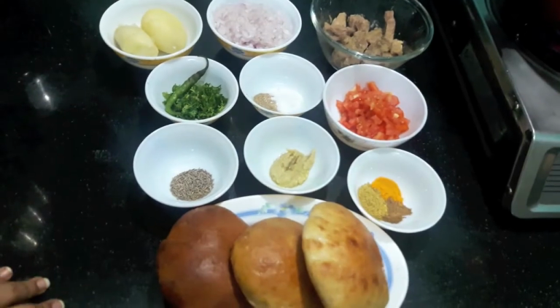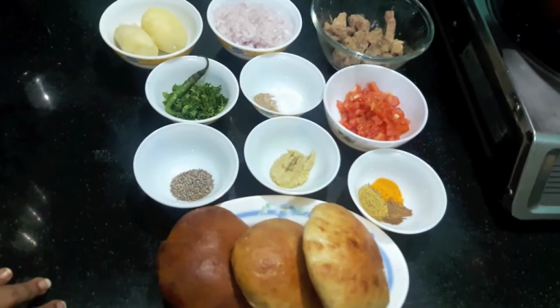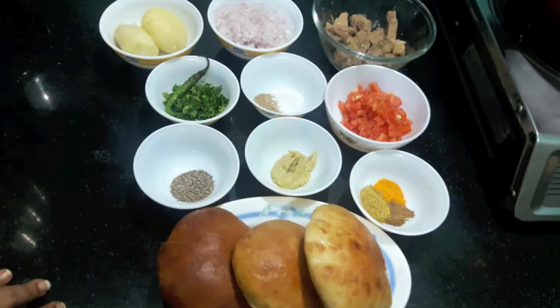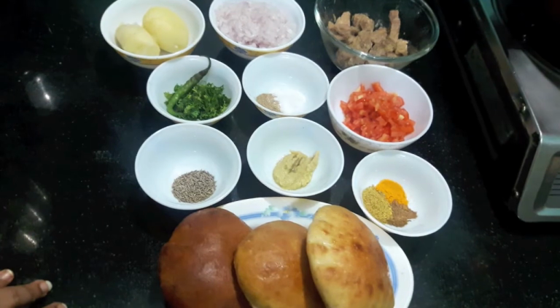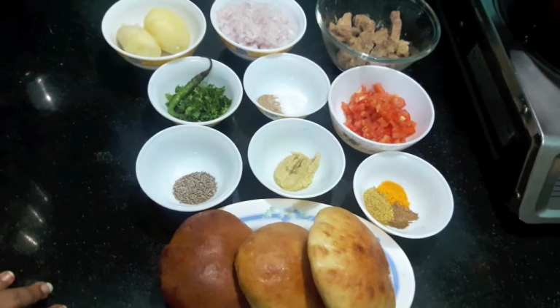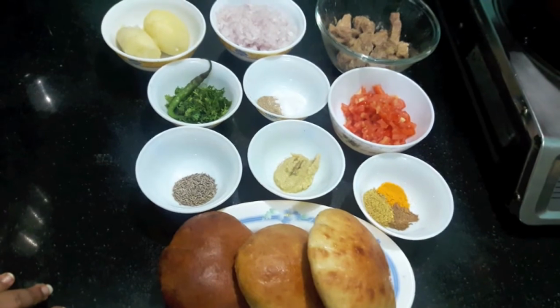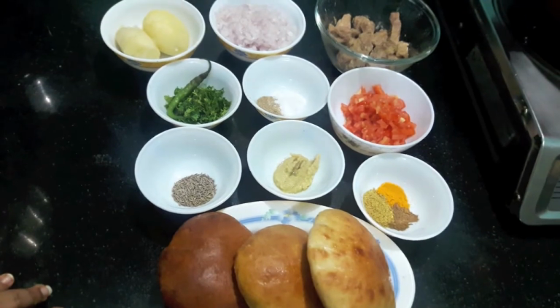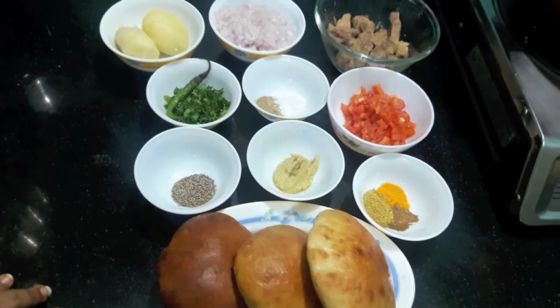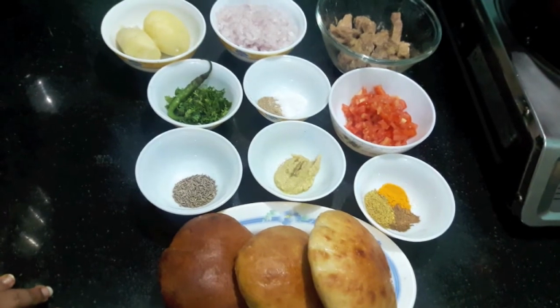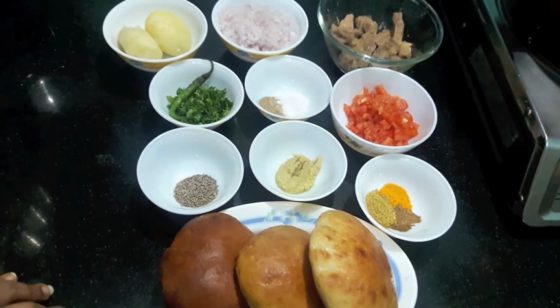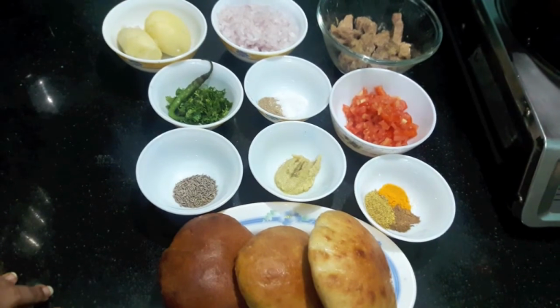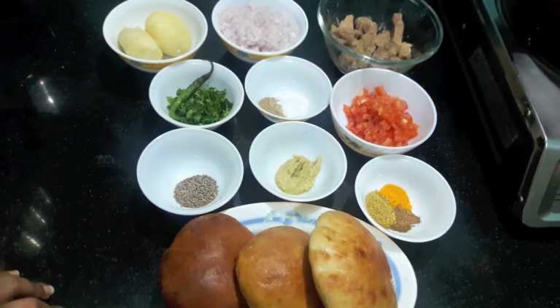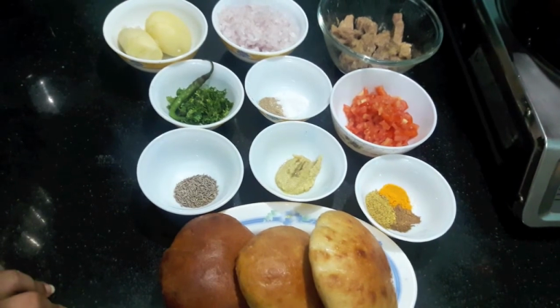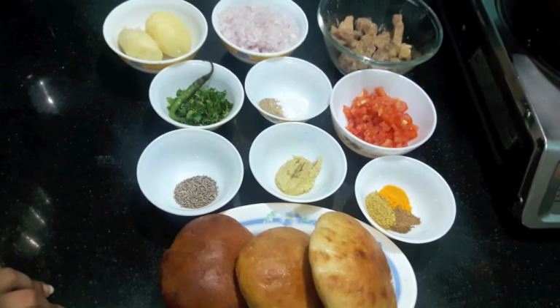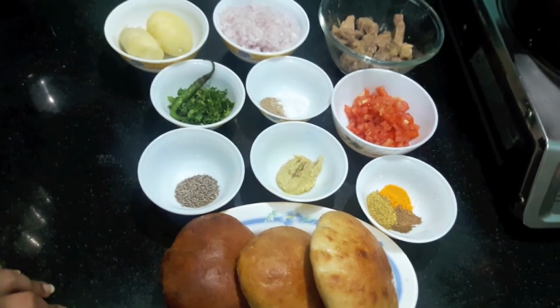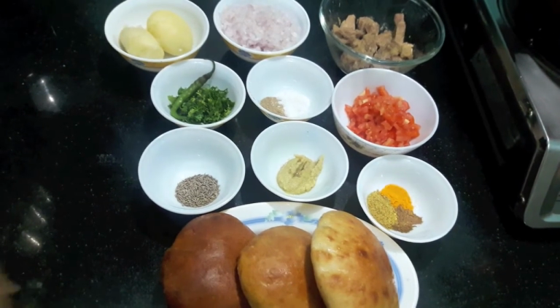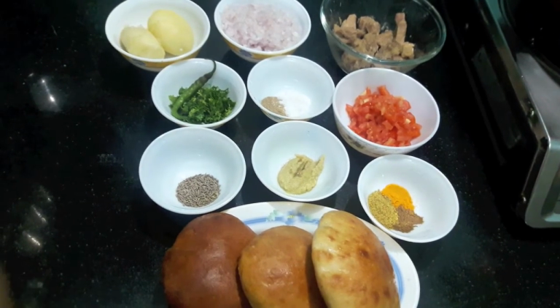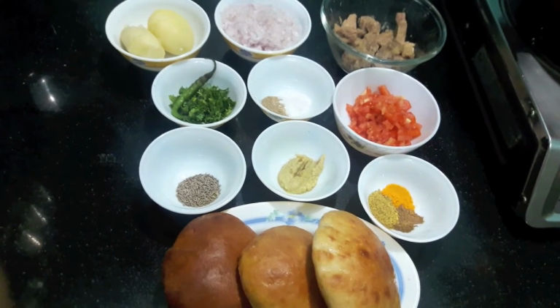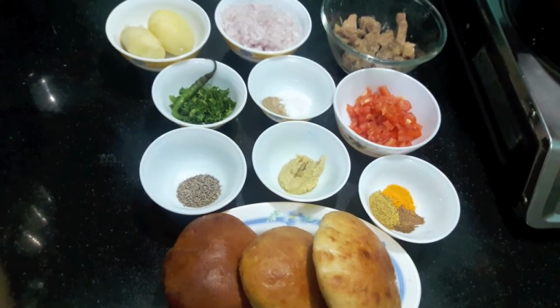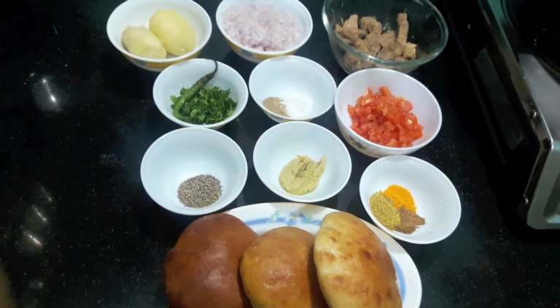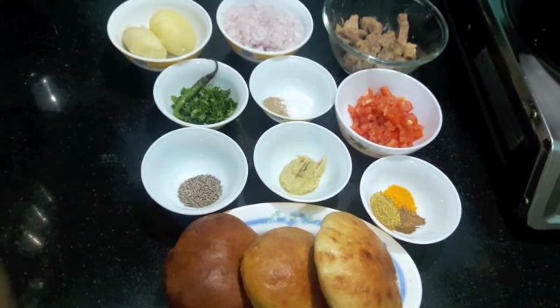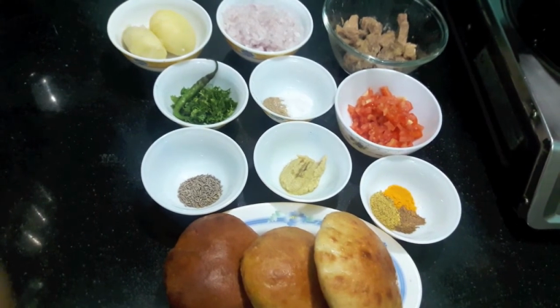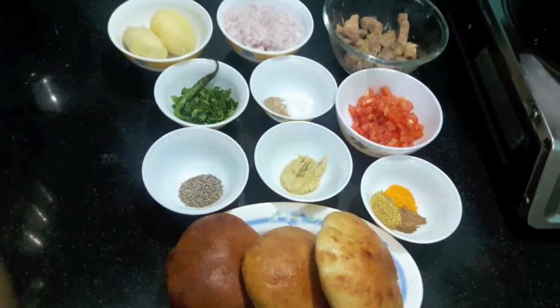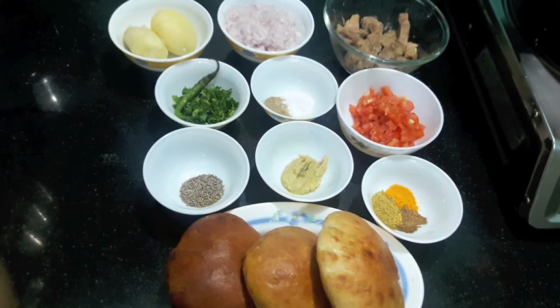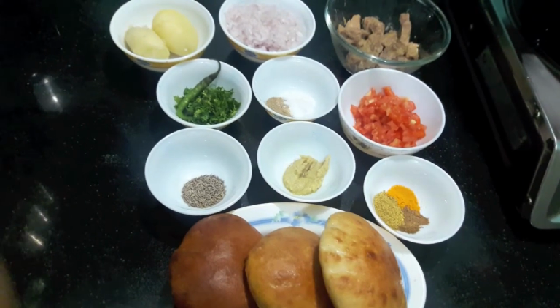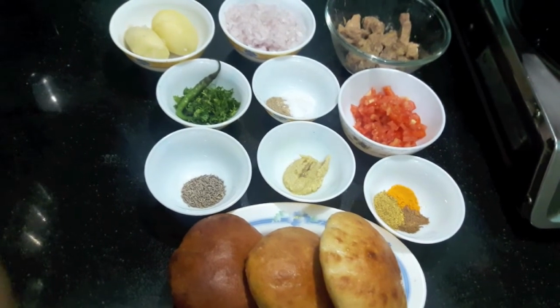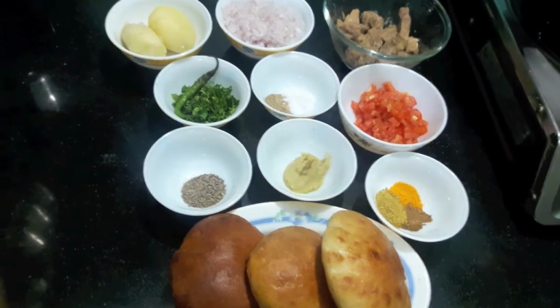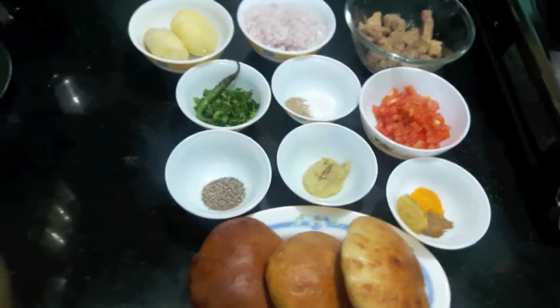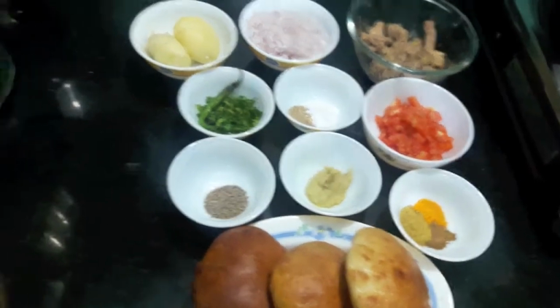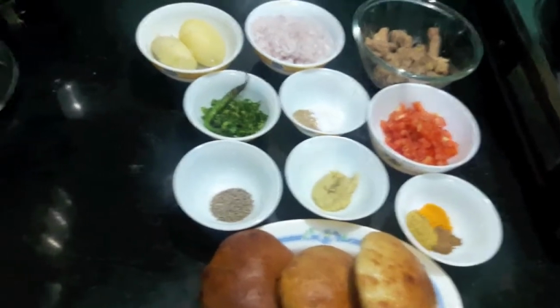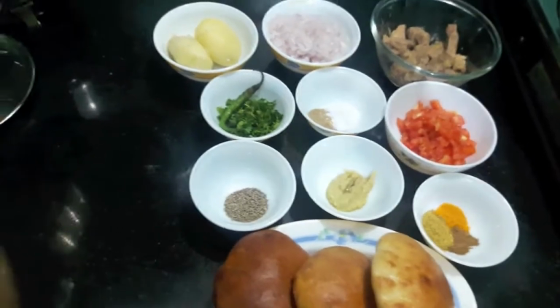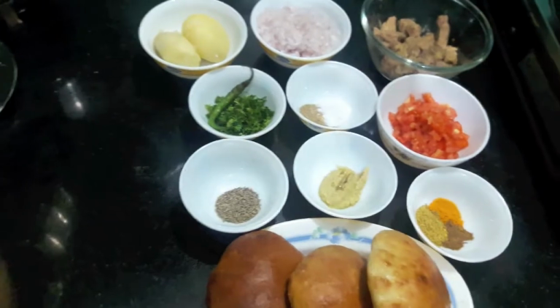Hello and welcome to my channel Shifa R's Kitchen. Today I am going to show you how to make mutton naan sandwich.